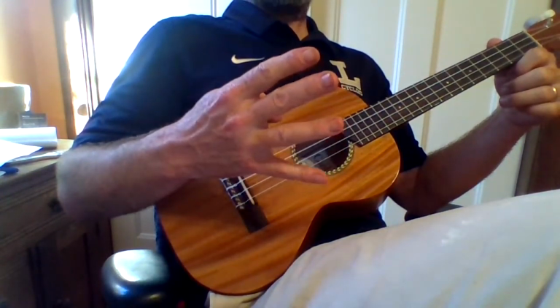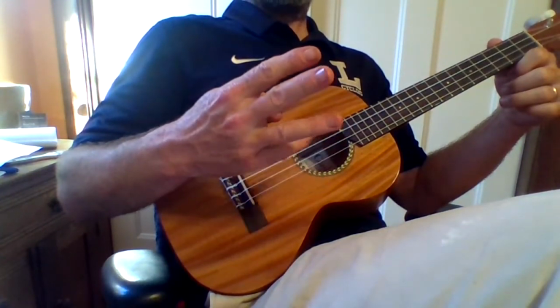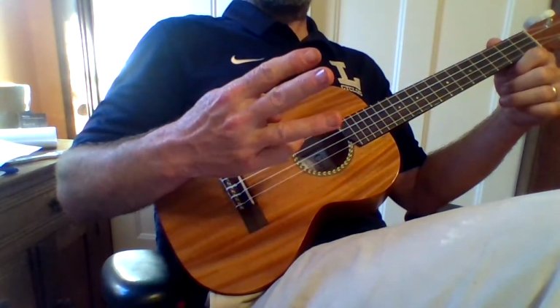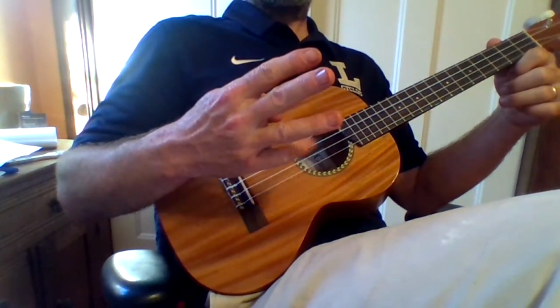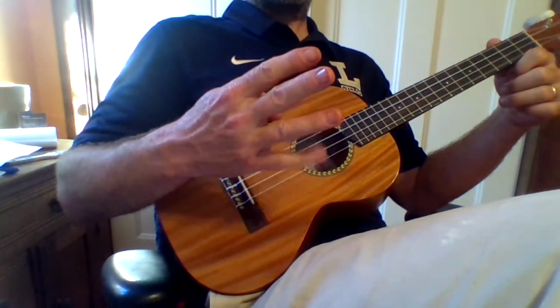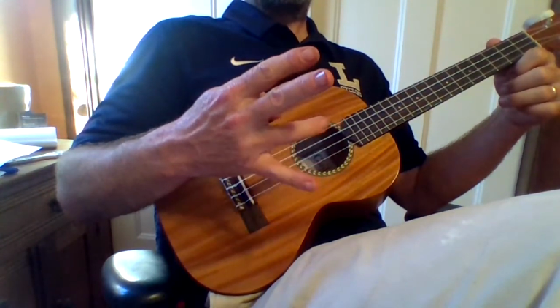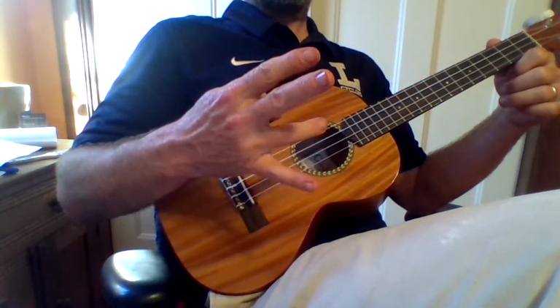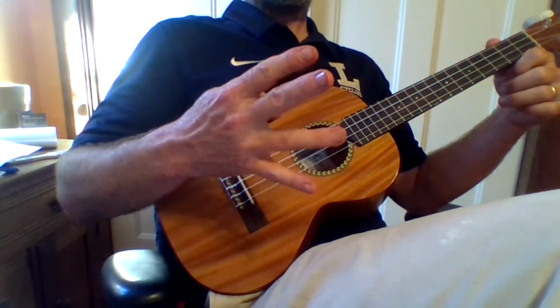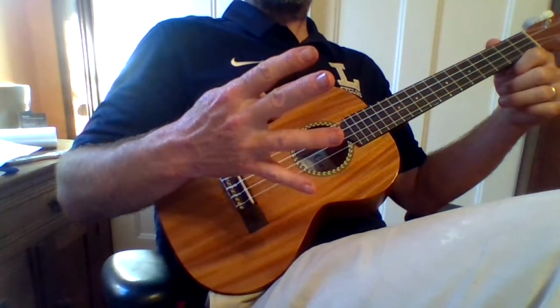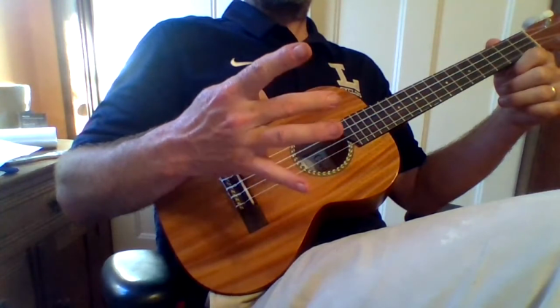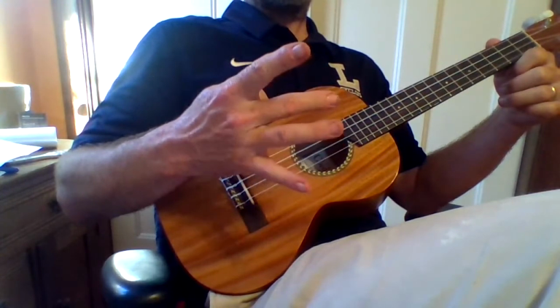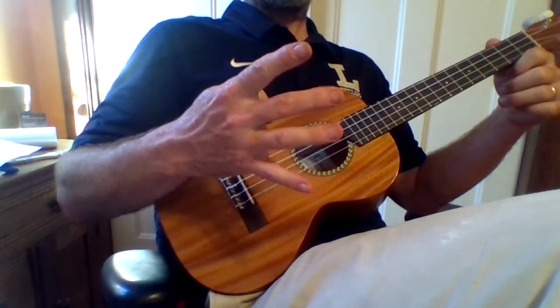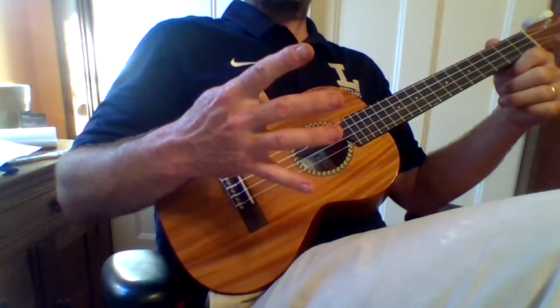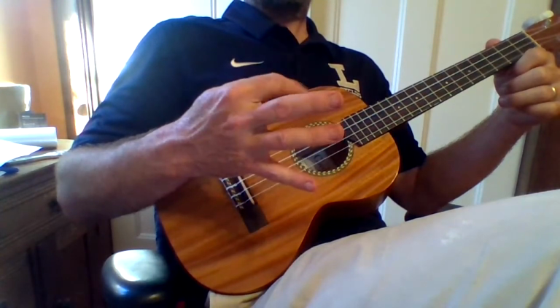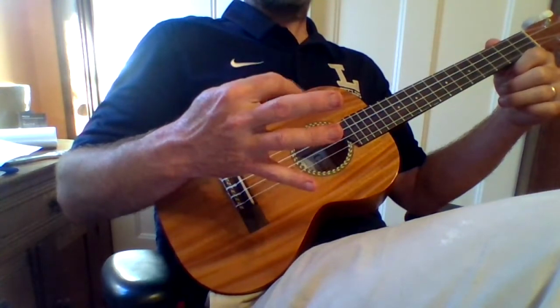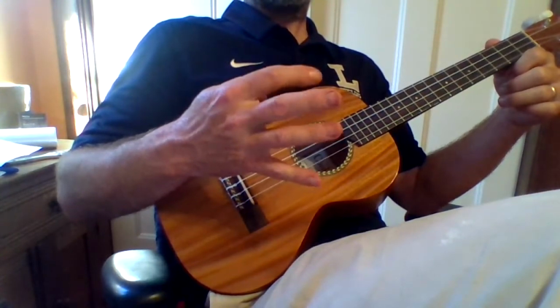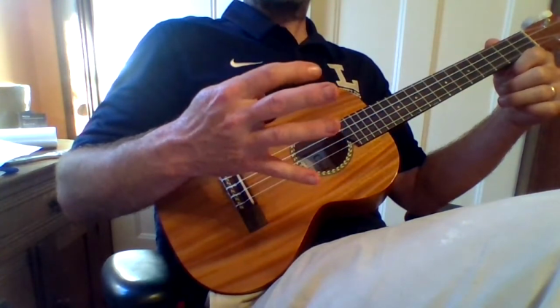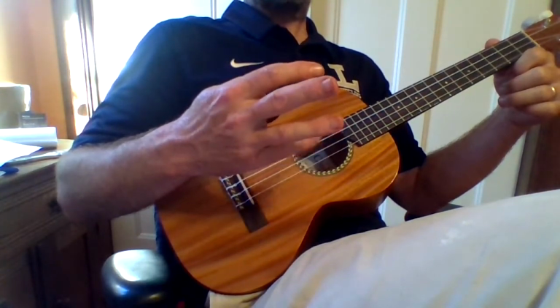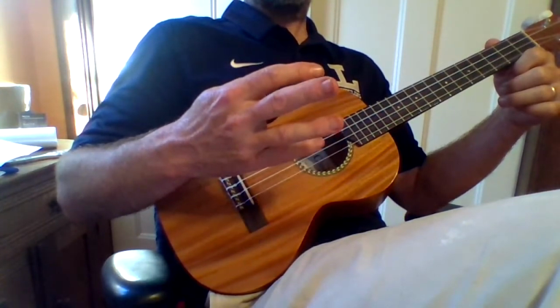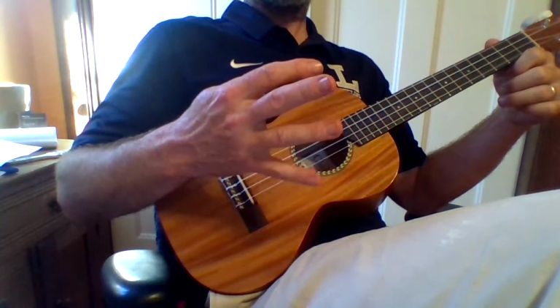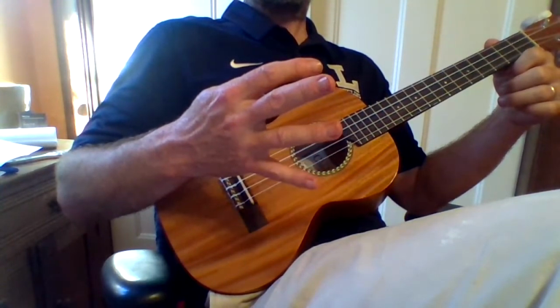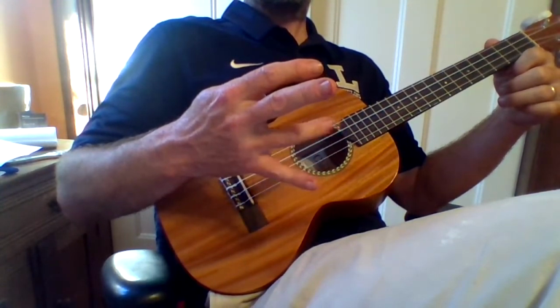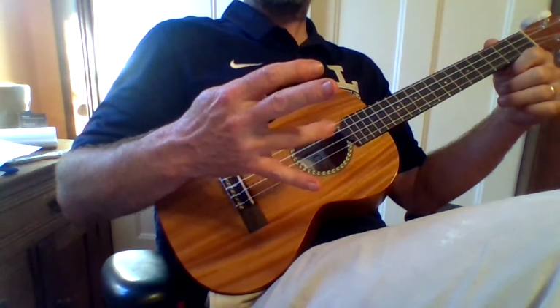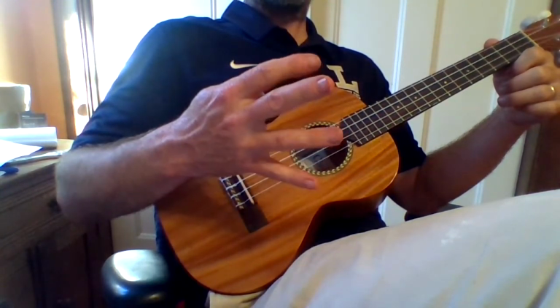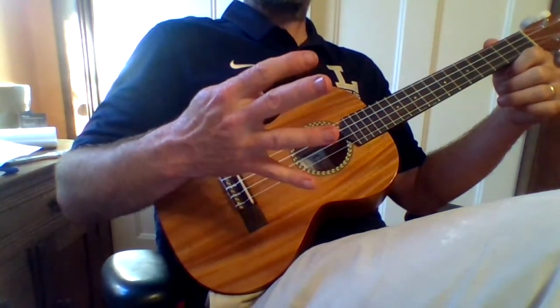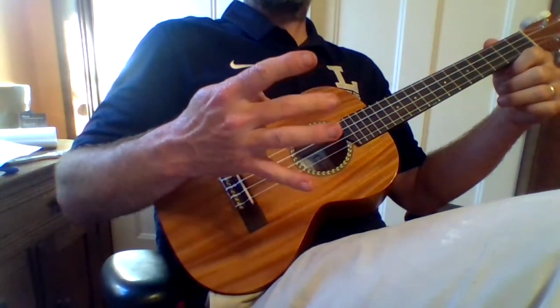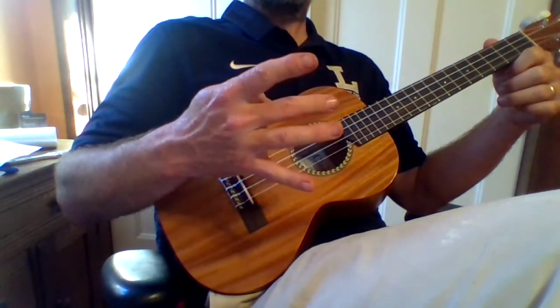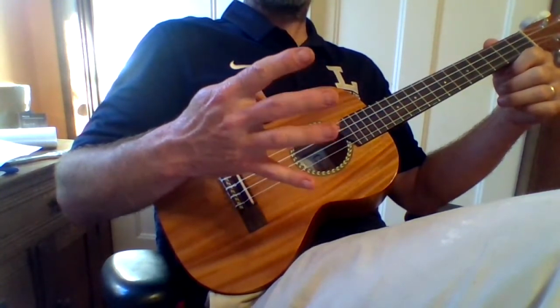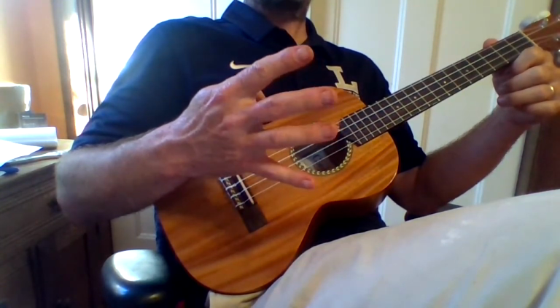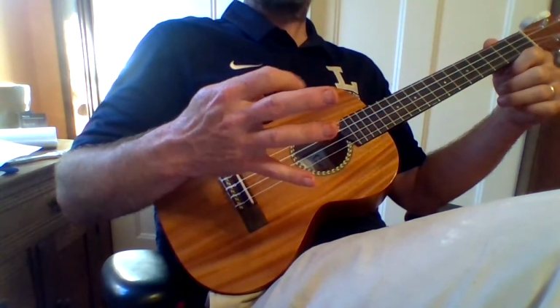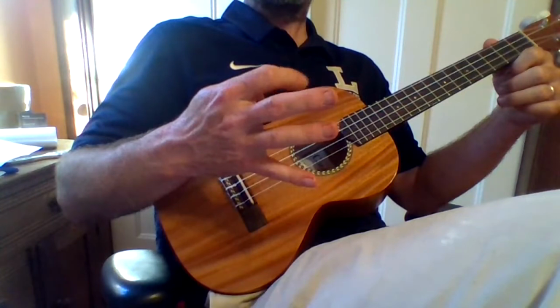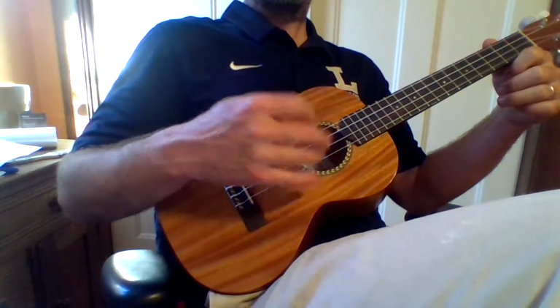So 1 and, 2 and, 3 and, 4 and. 1 and, 2 and, 3 and, 4 and.